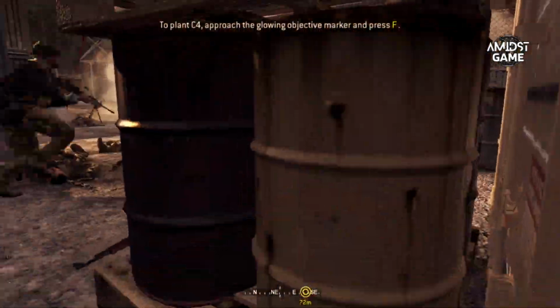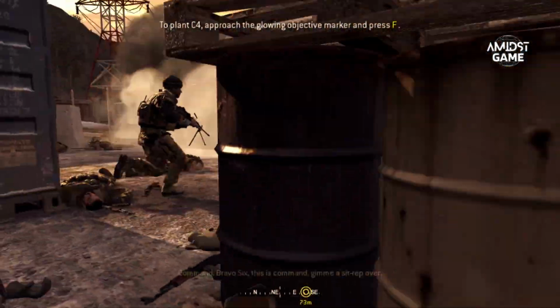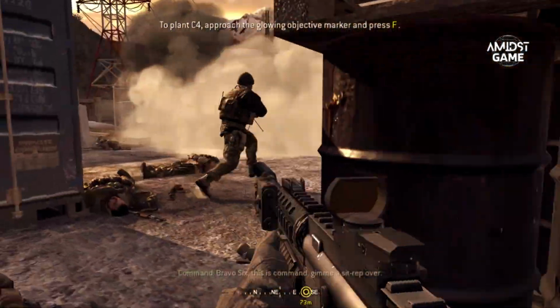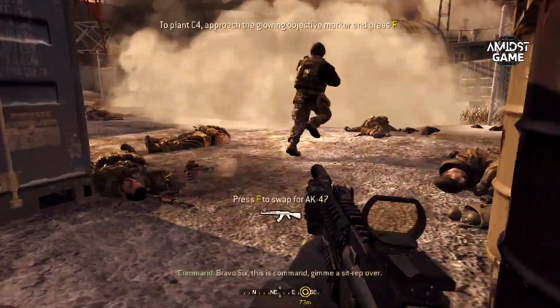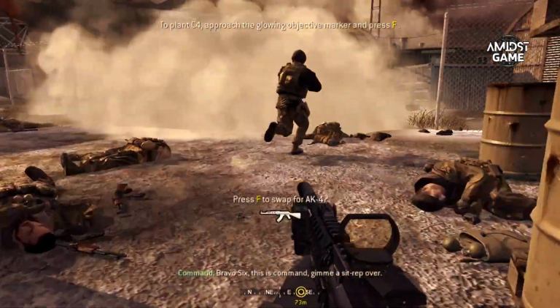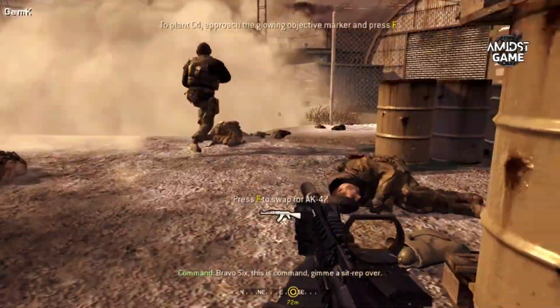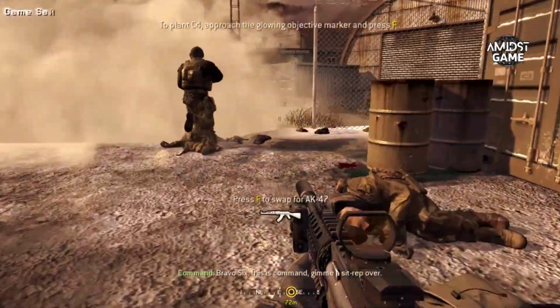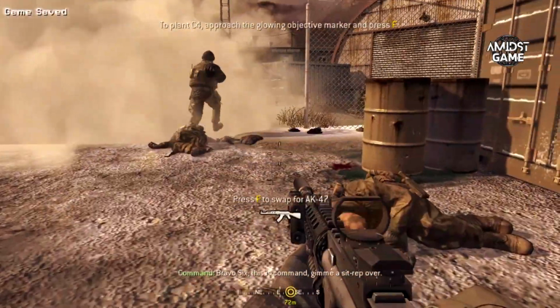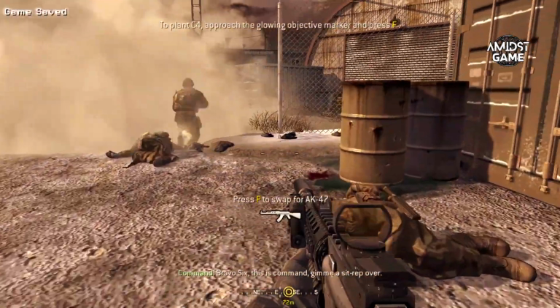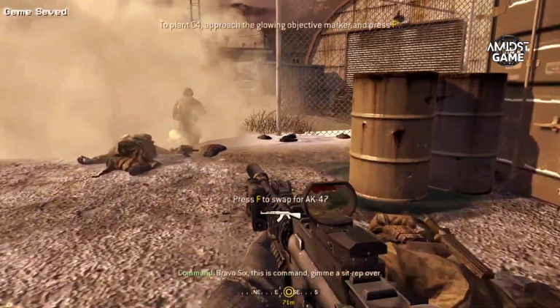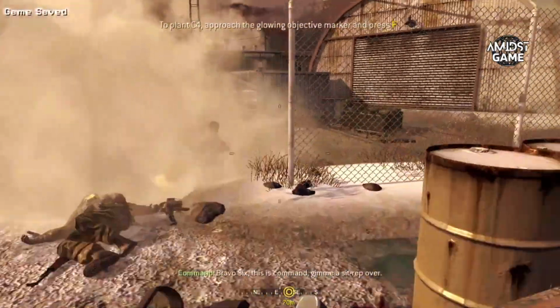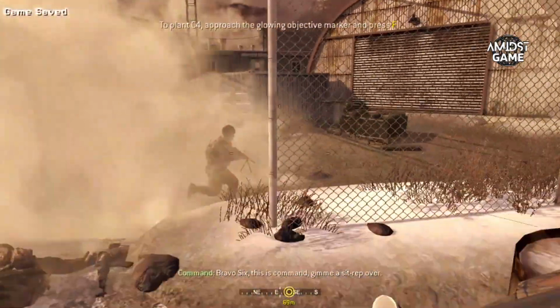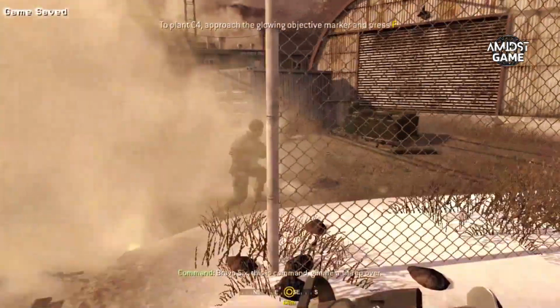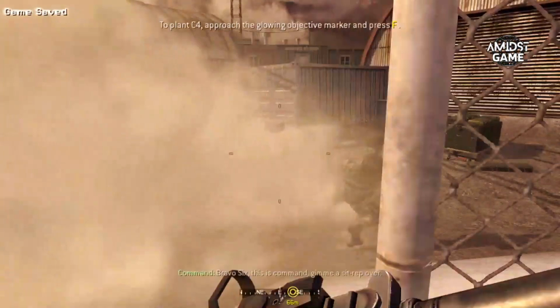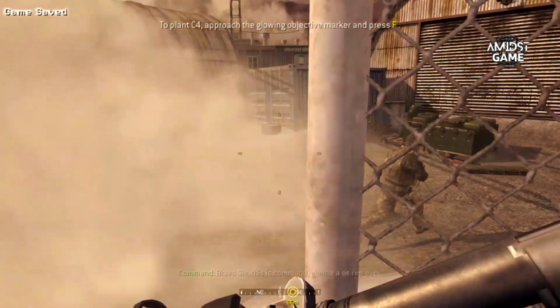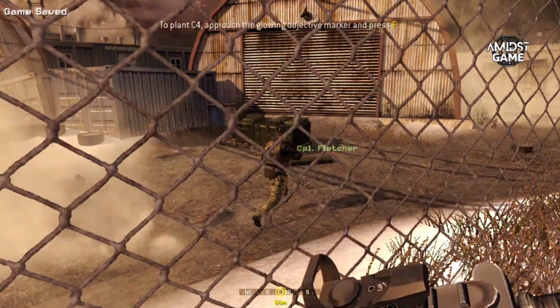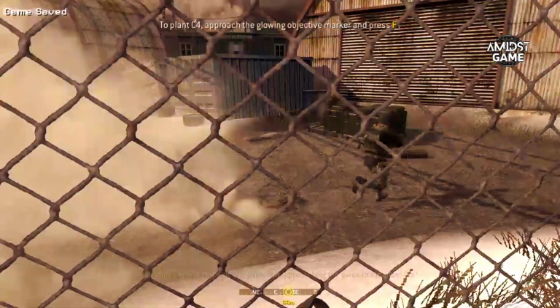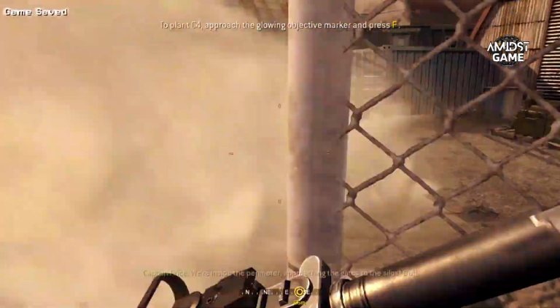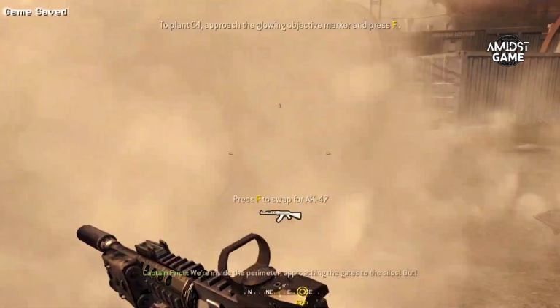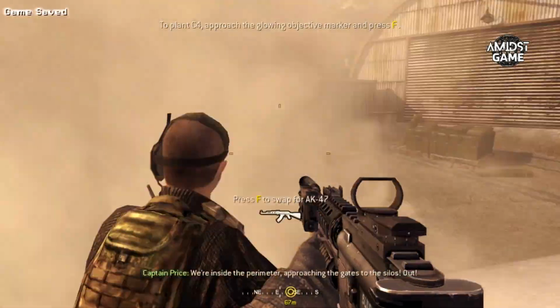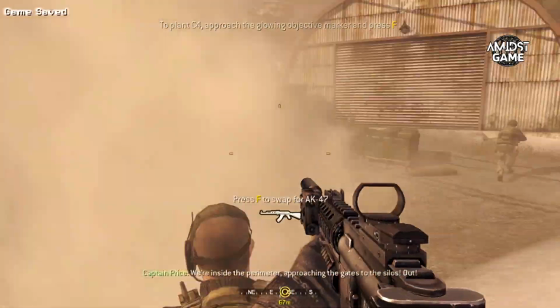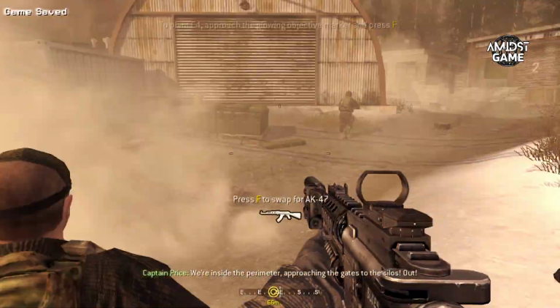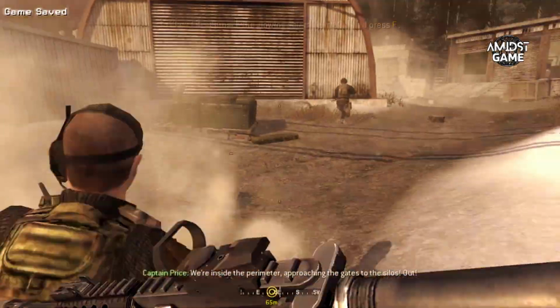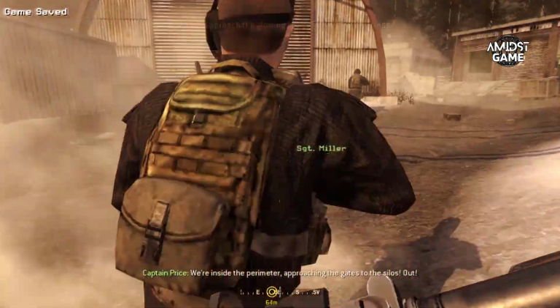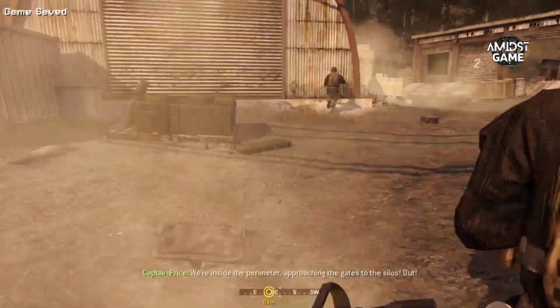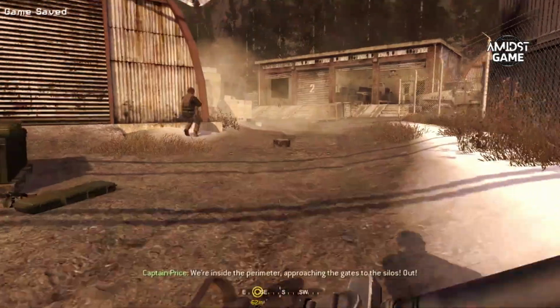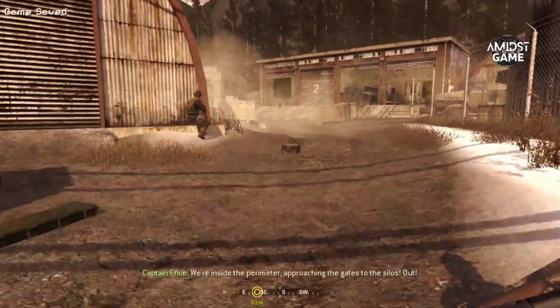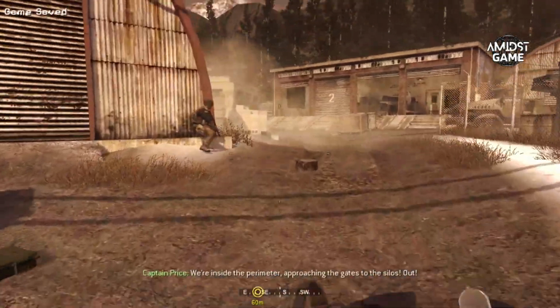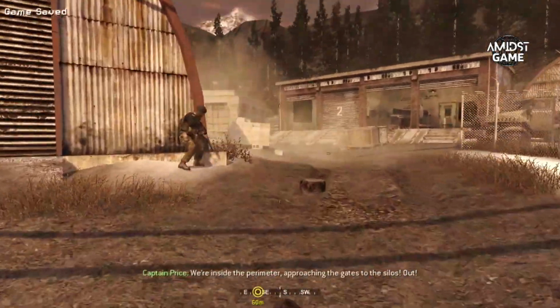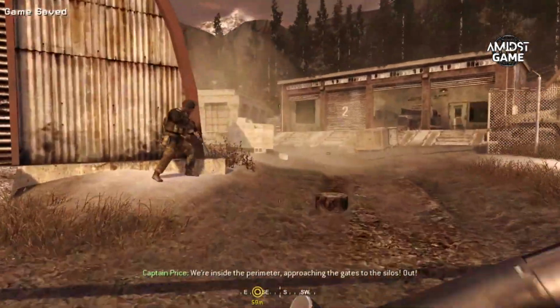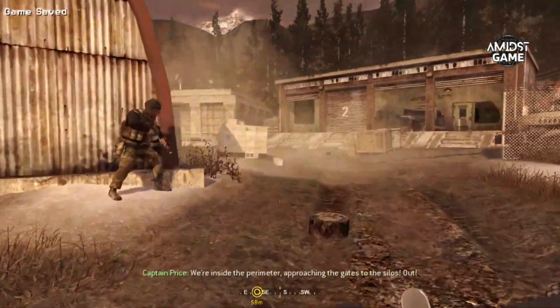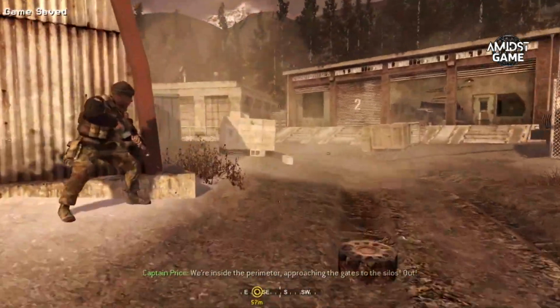Apollo 6, this is command. Give me a sit-rep, over. We're inside the perimeter, approaching the gates to the xylos. Out!